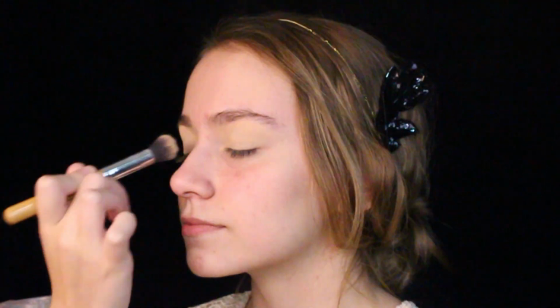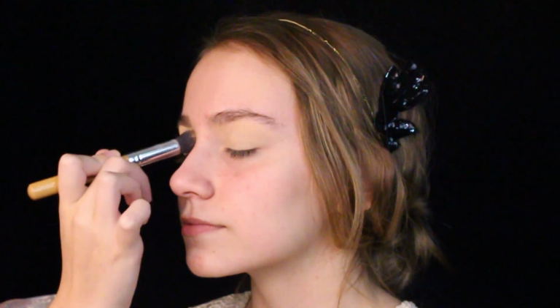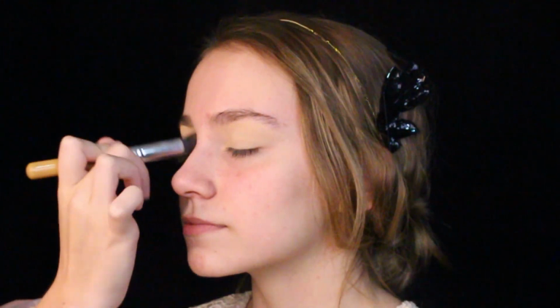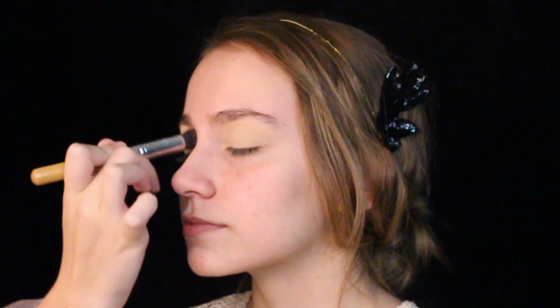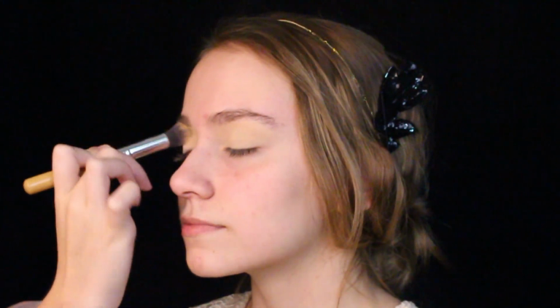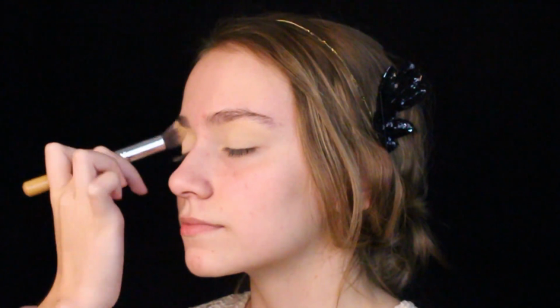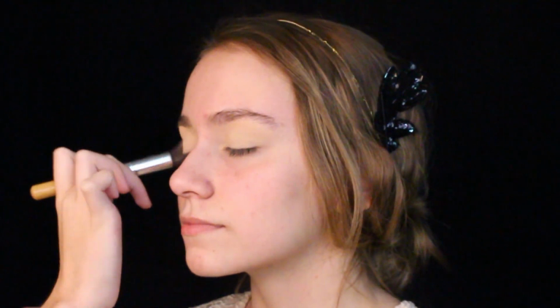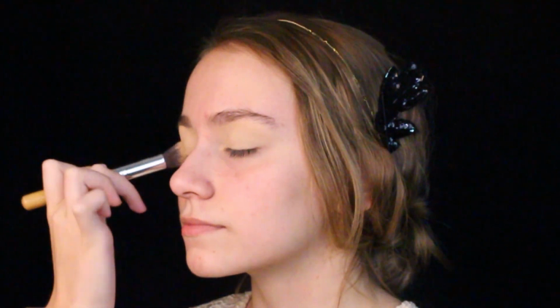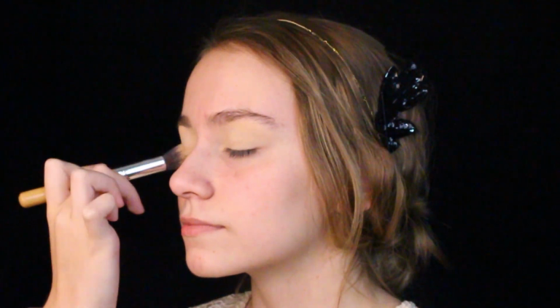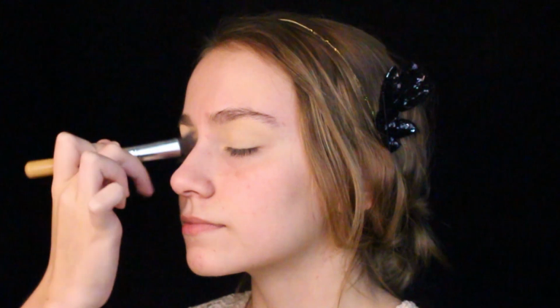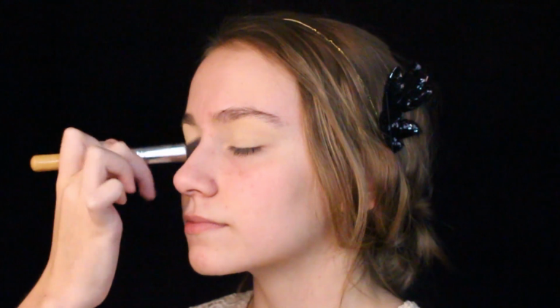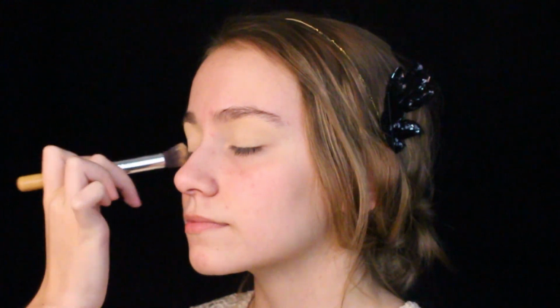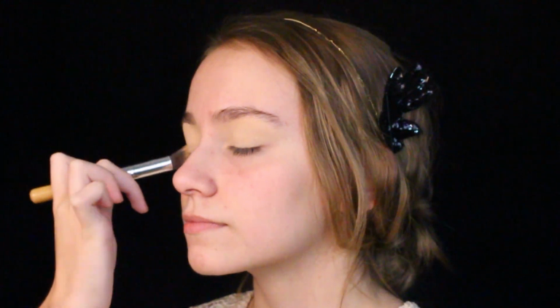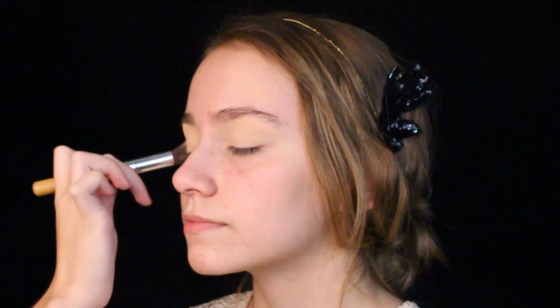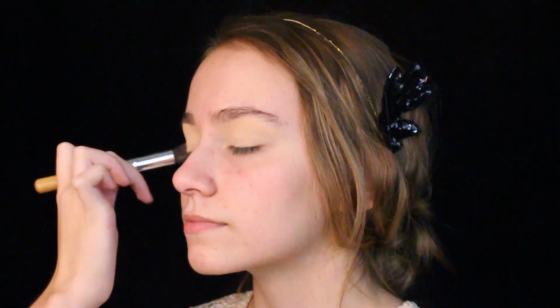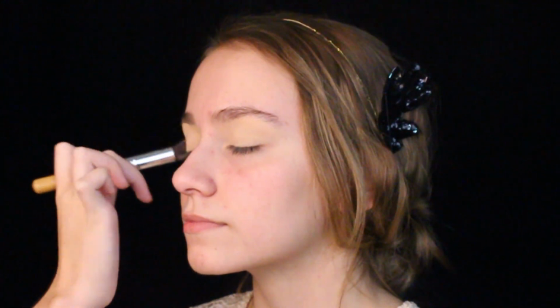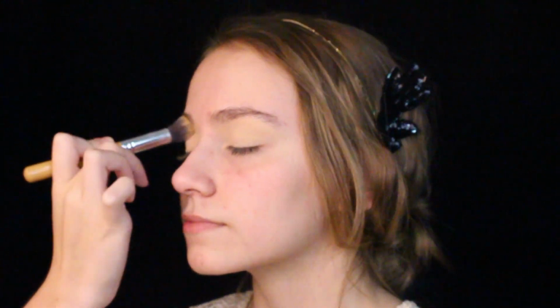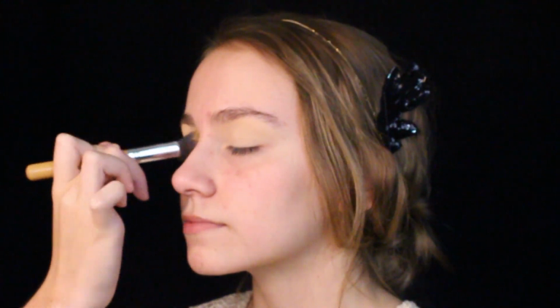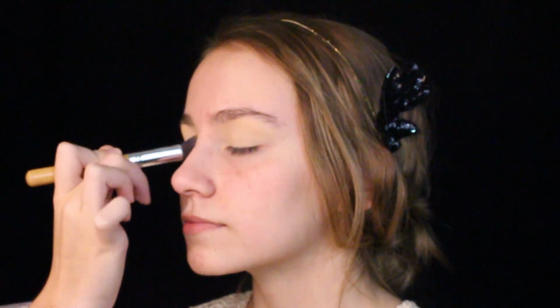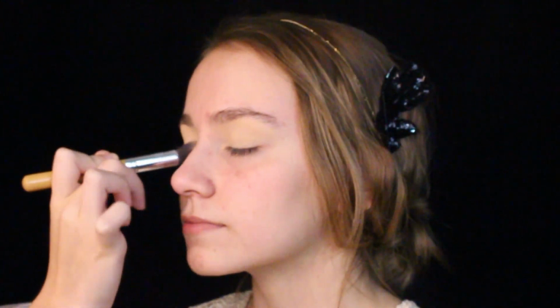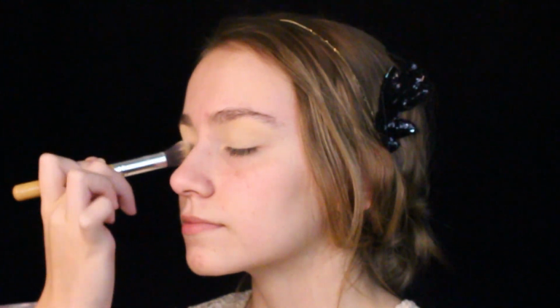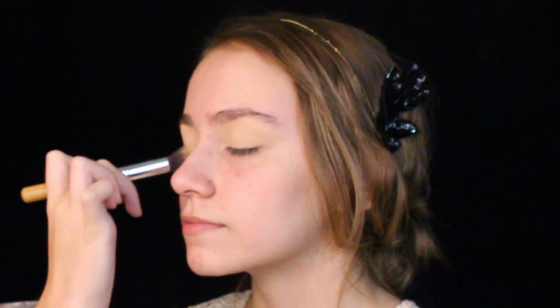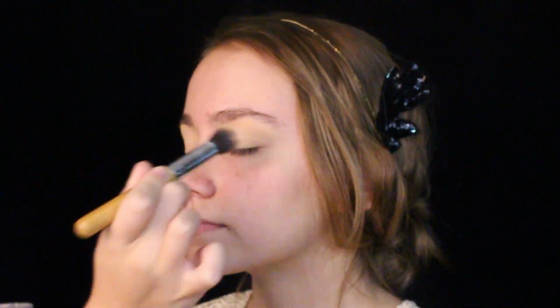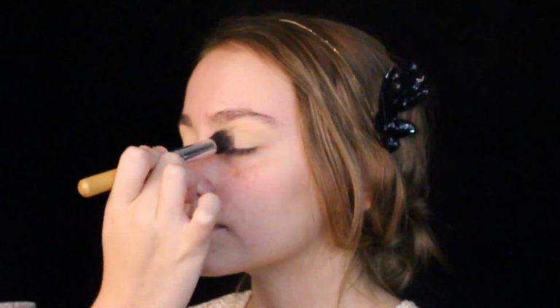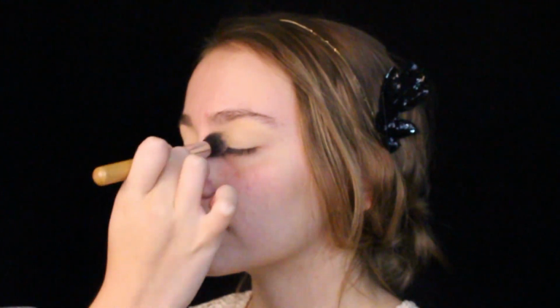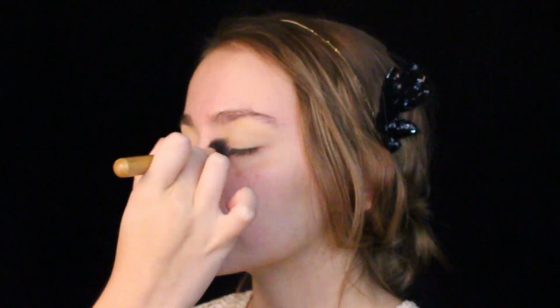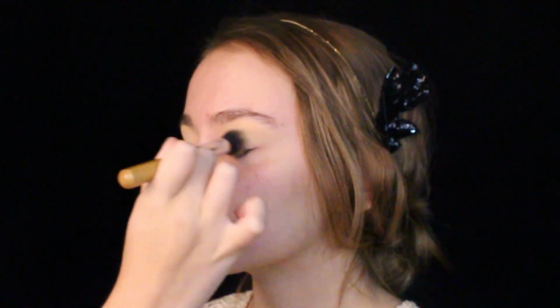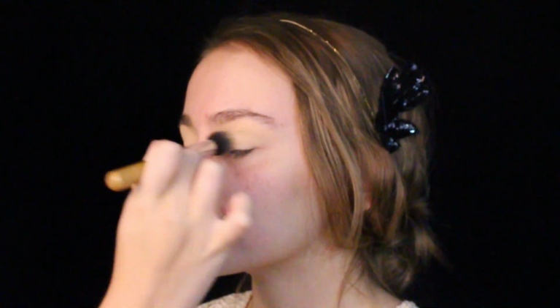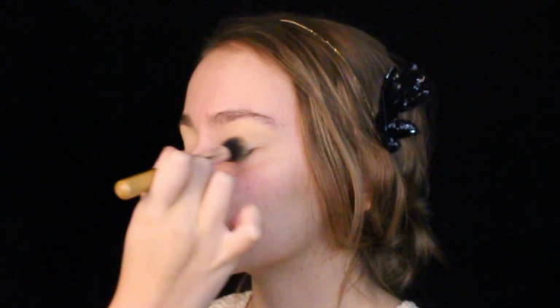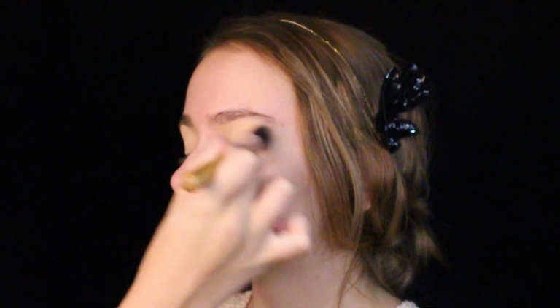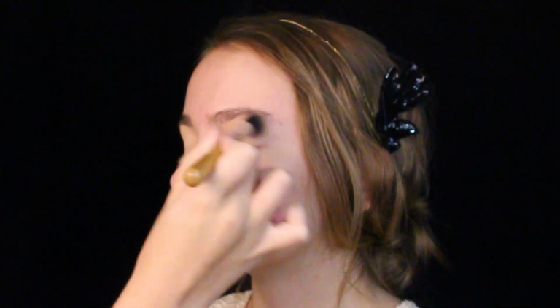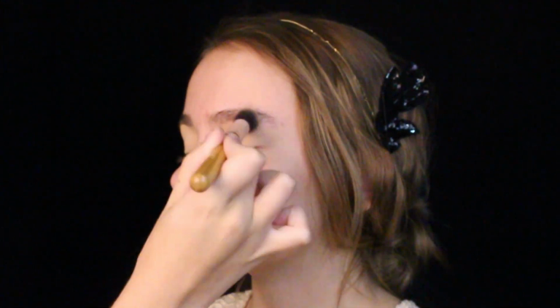We want to set the primer with some loose powder. This one is Laura Mercier's translucent powder, in order to blend all the shadows effortlessly.